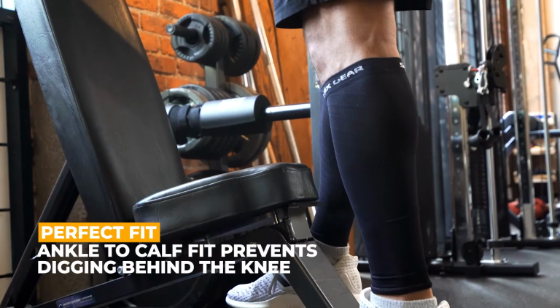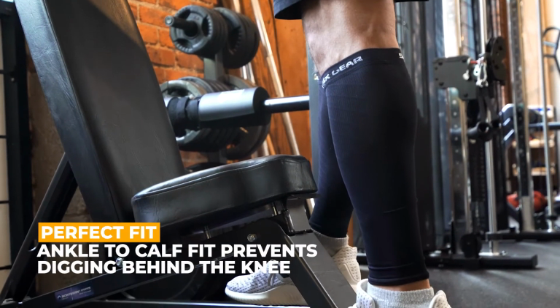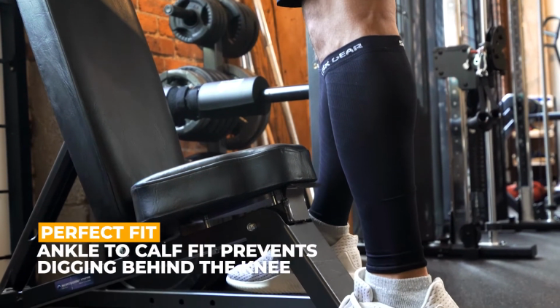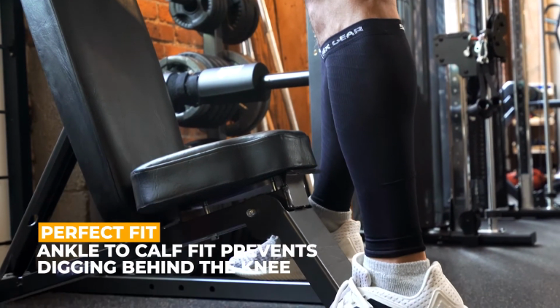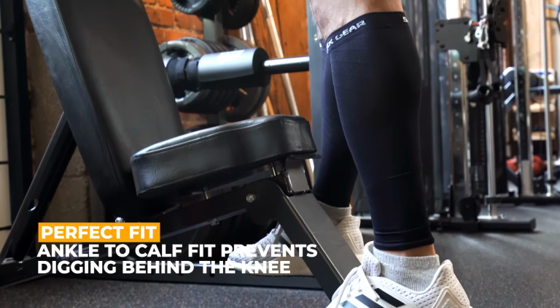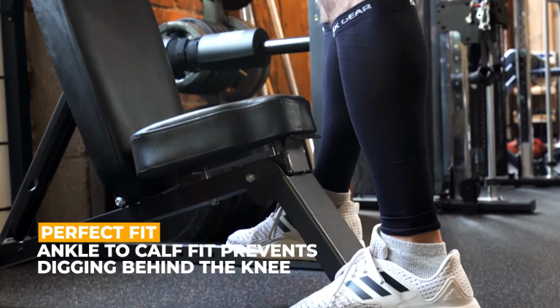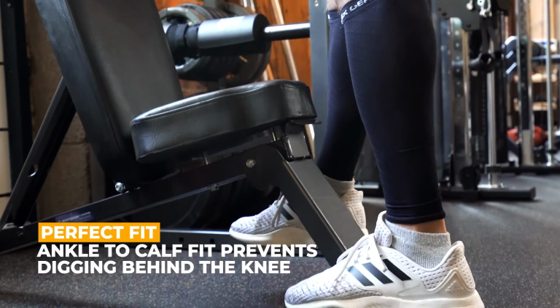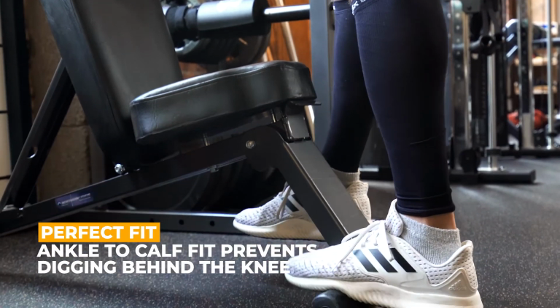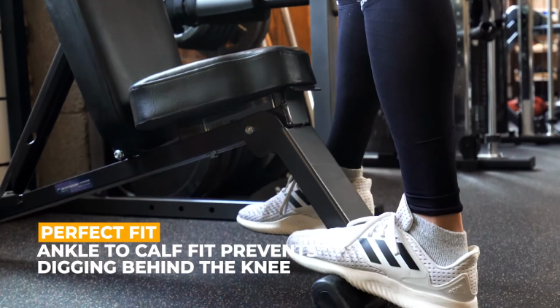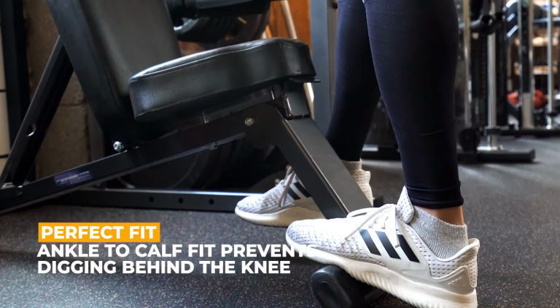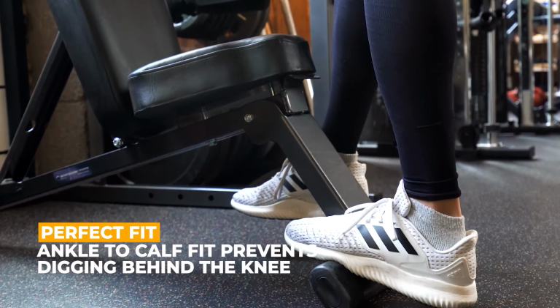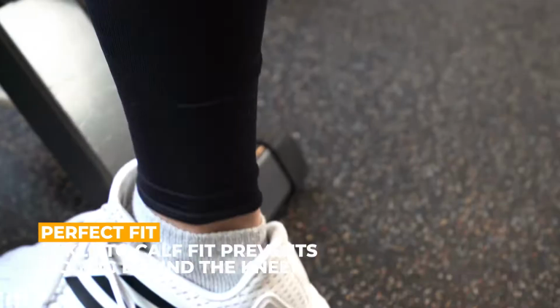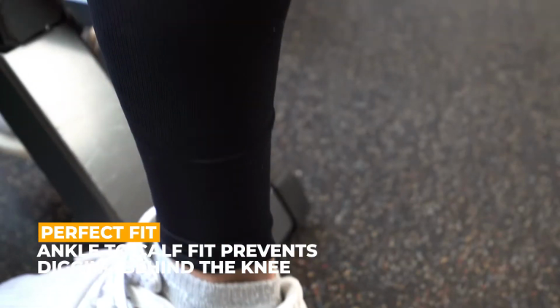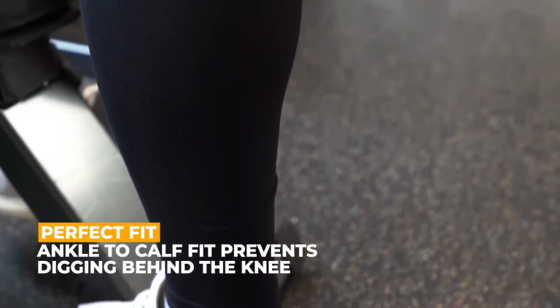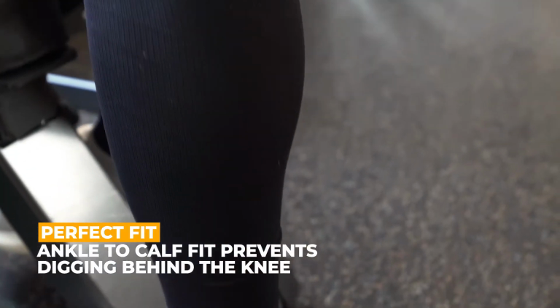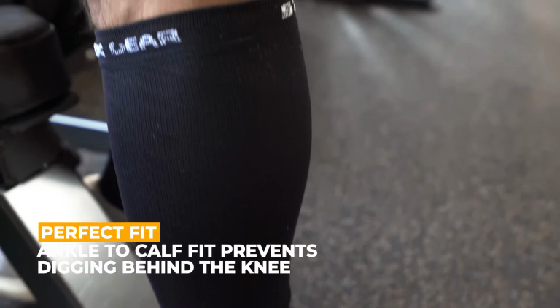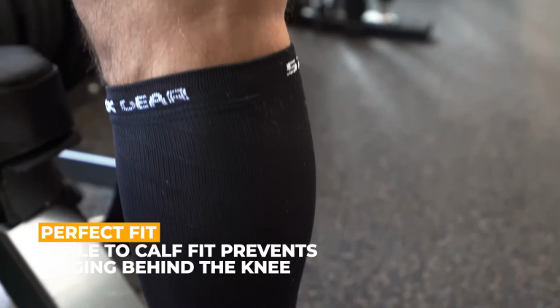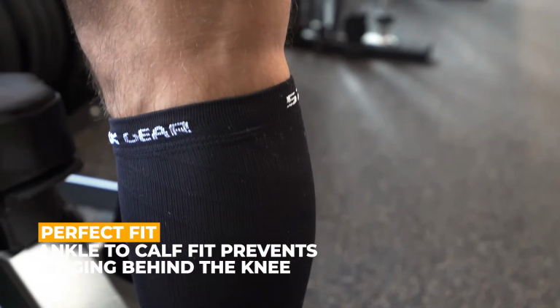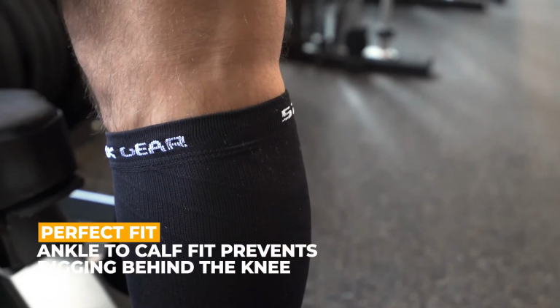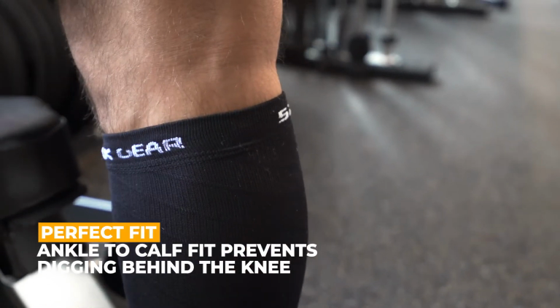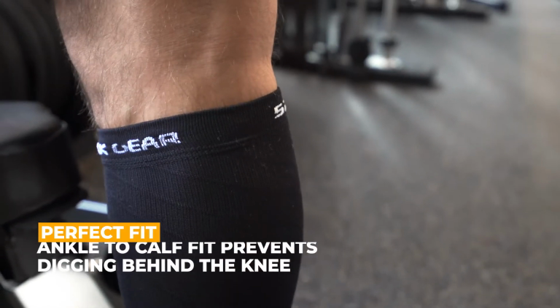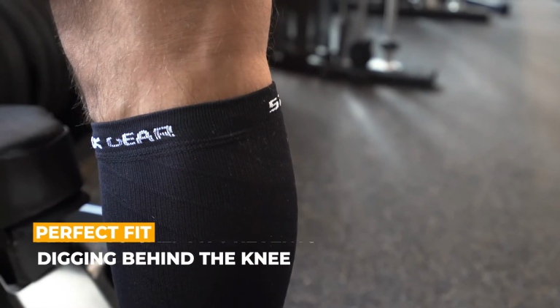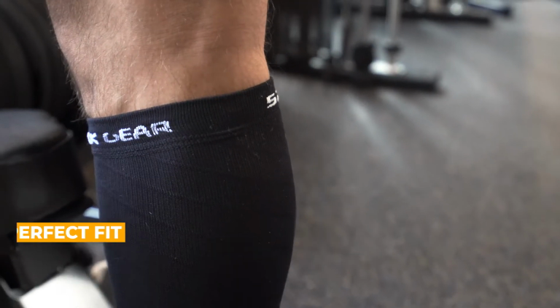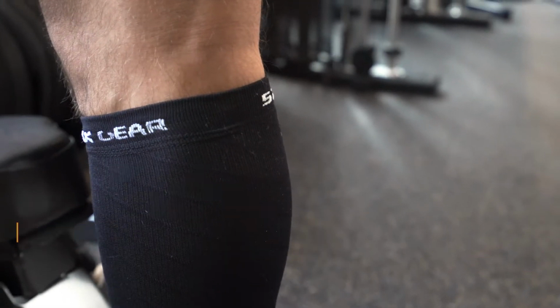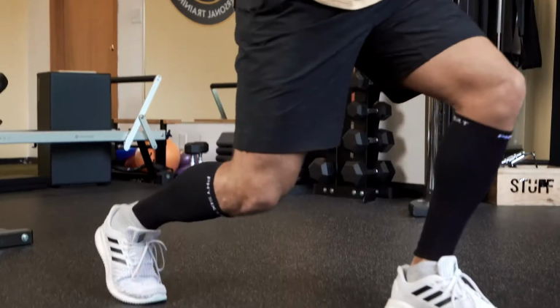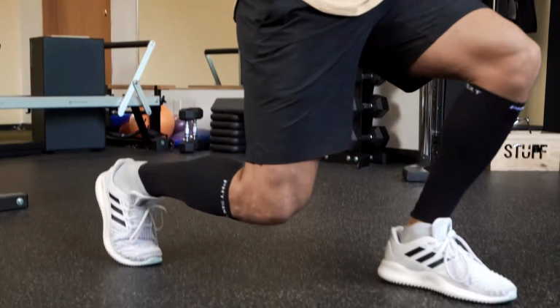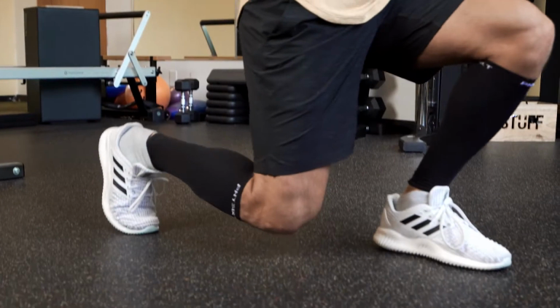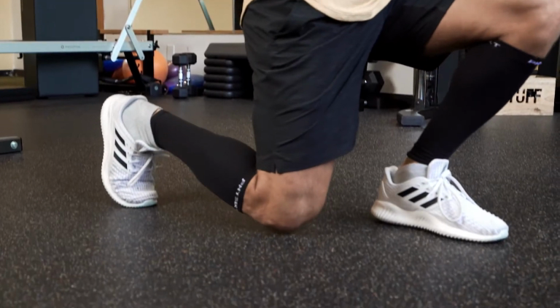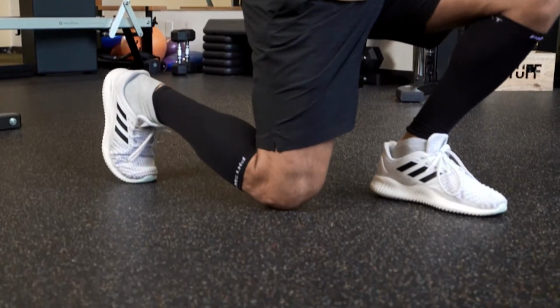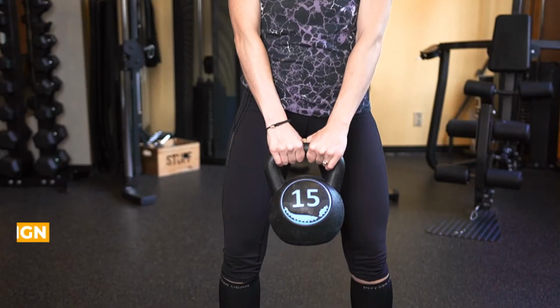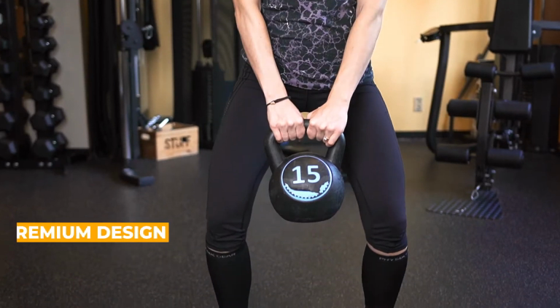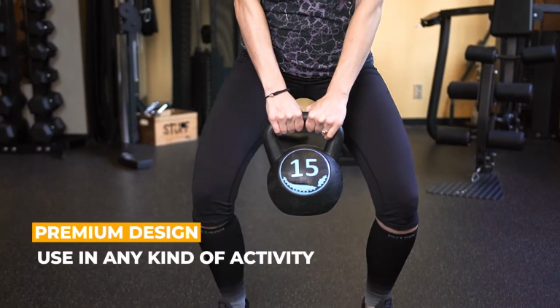Our compression sleeves begin at the ankle, gradually compressing up to the calf and perfectly fitted so that they won't dig into the back of your knee during activity.